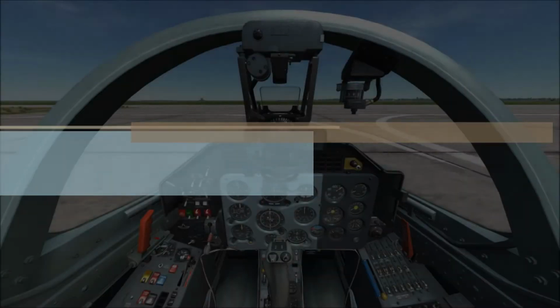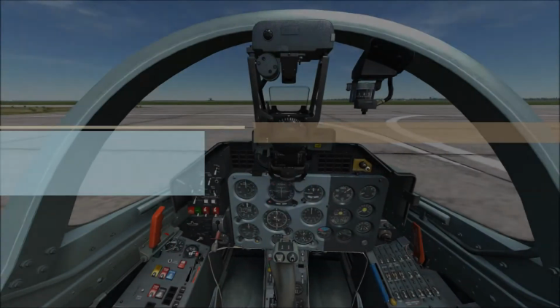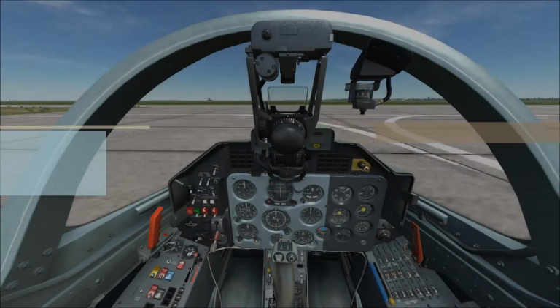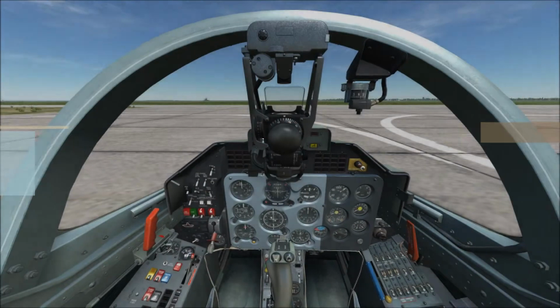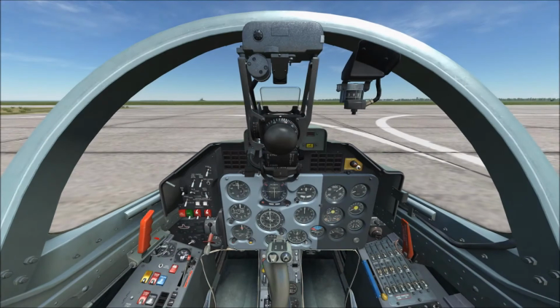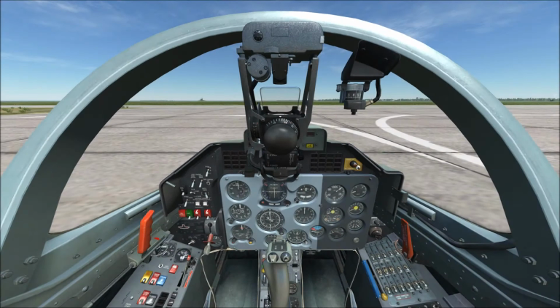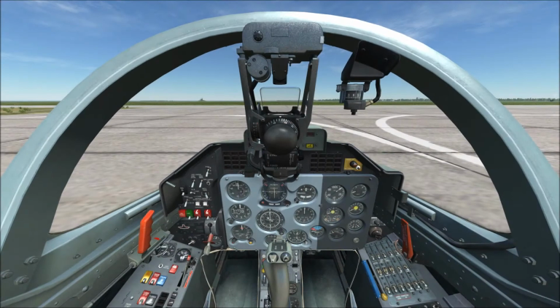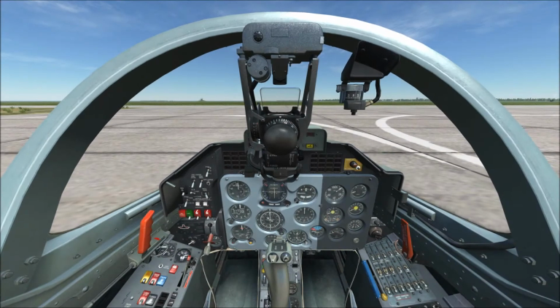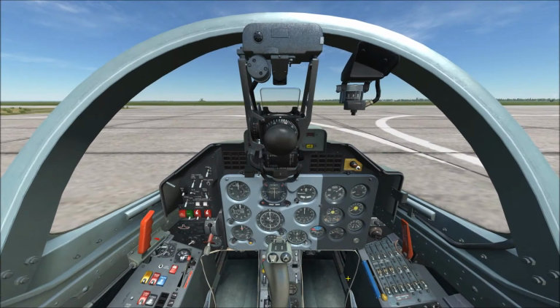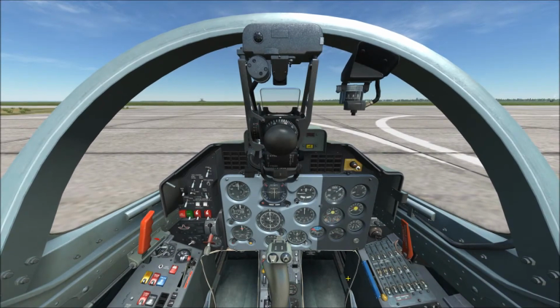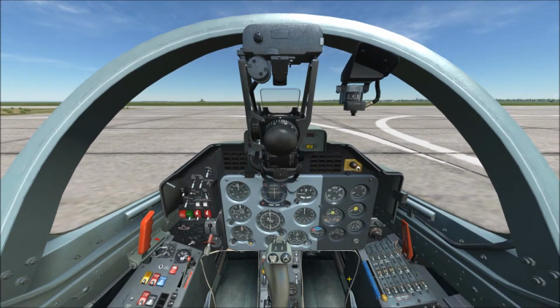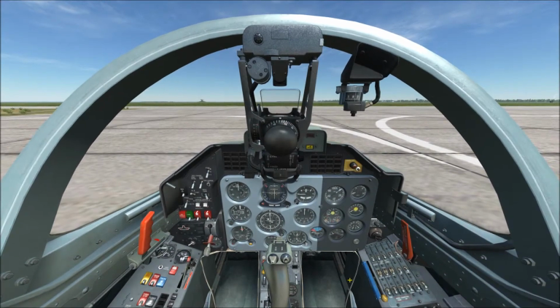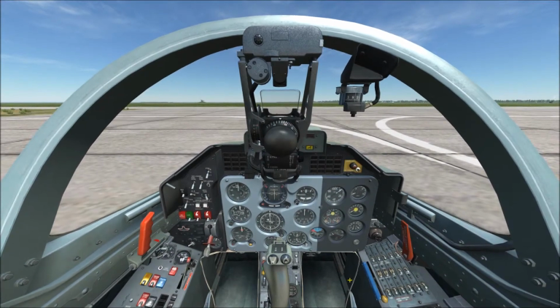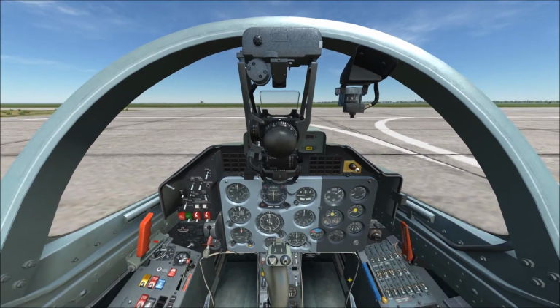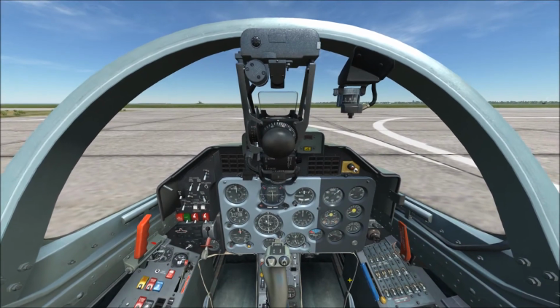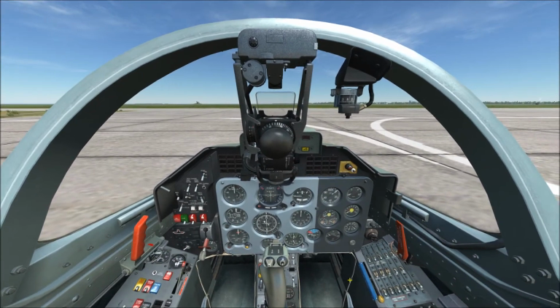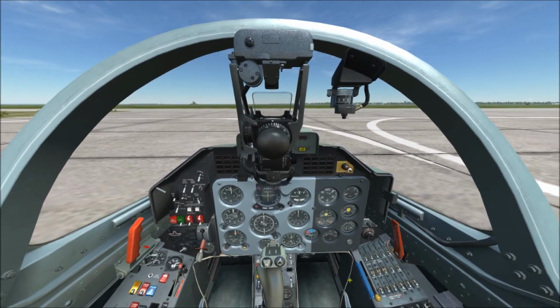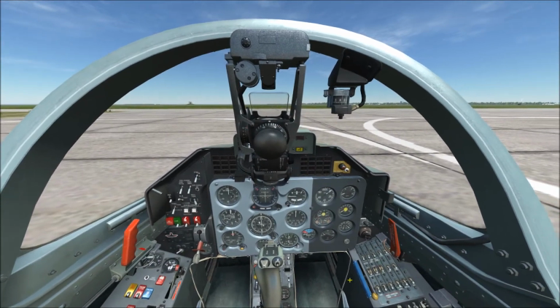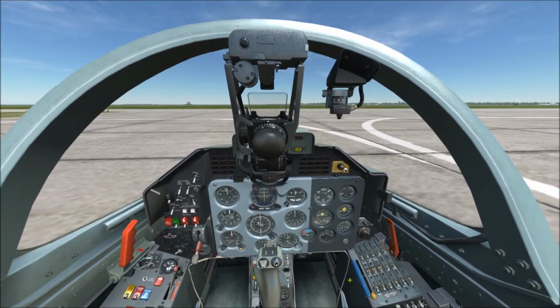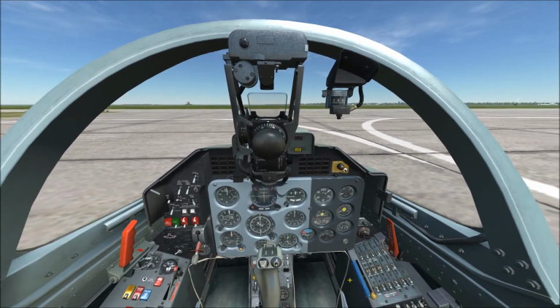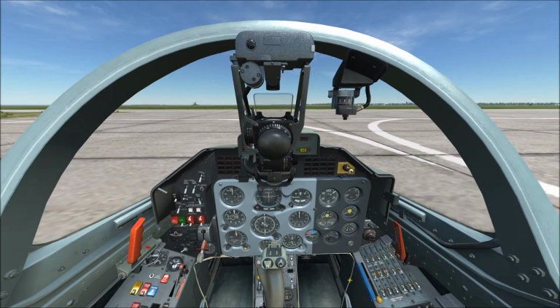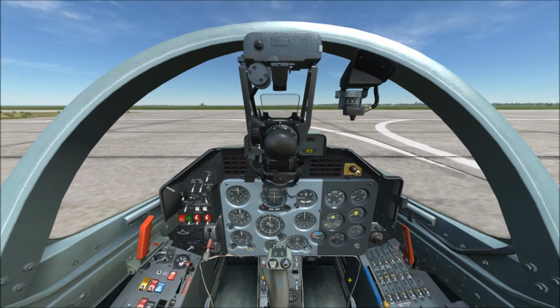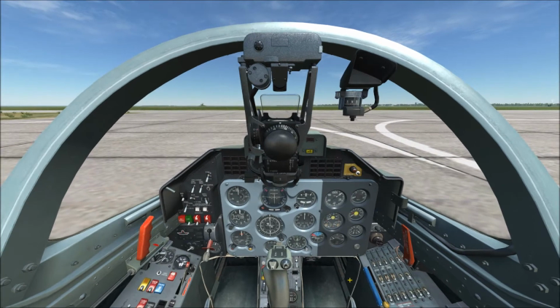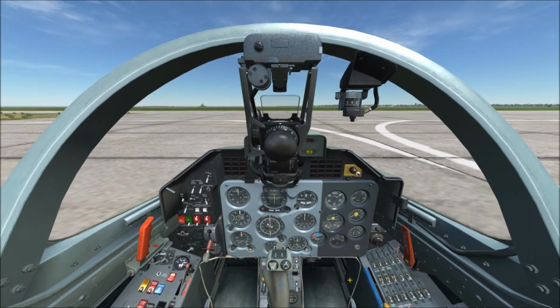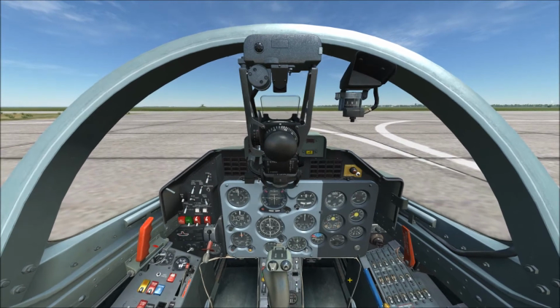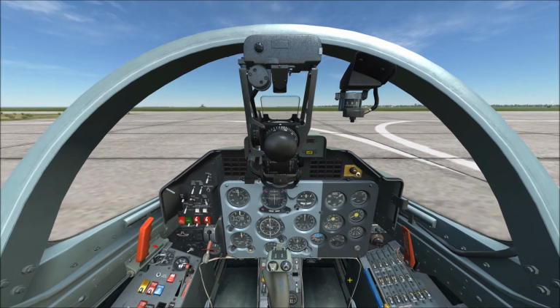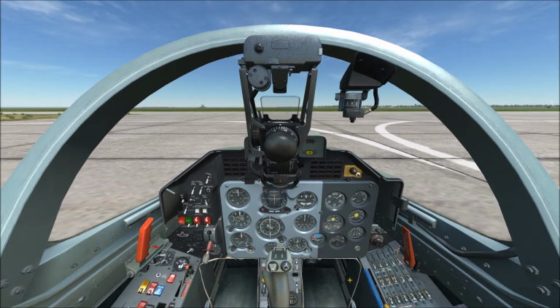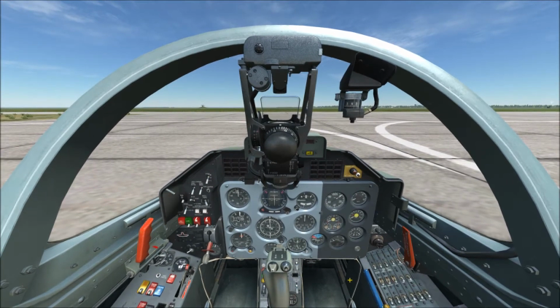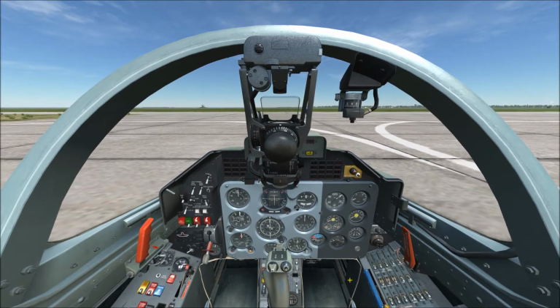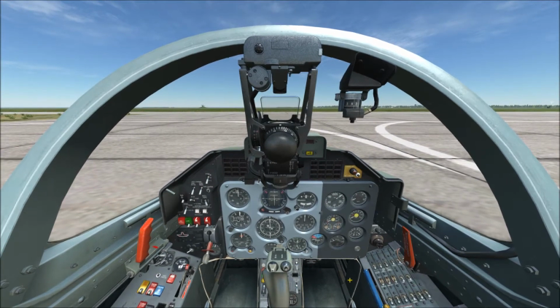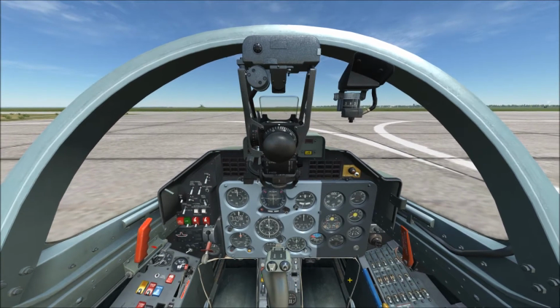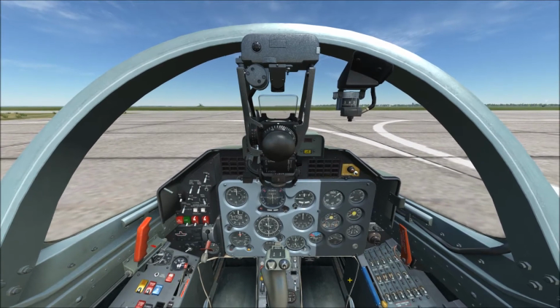Welcome to DCS L-39 Albatross Startup Training. I'm Top Gun with the AKA War Dog Squadron.